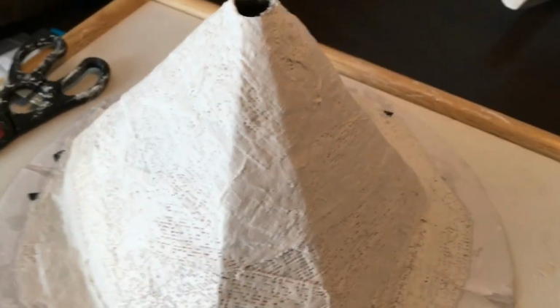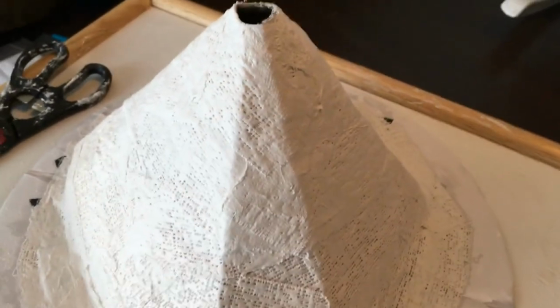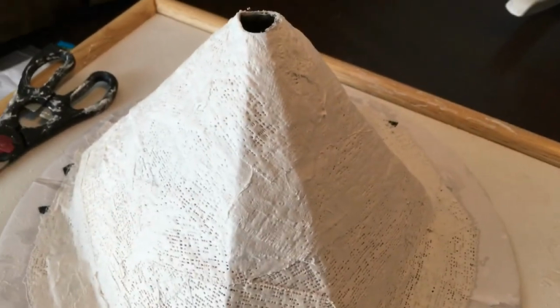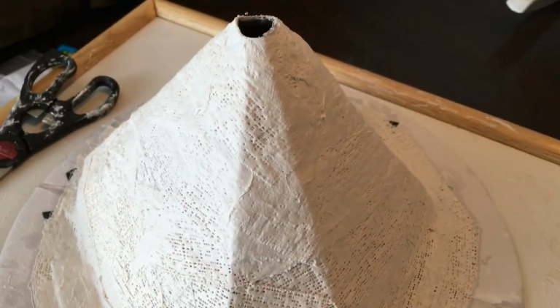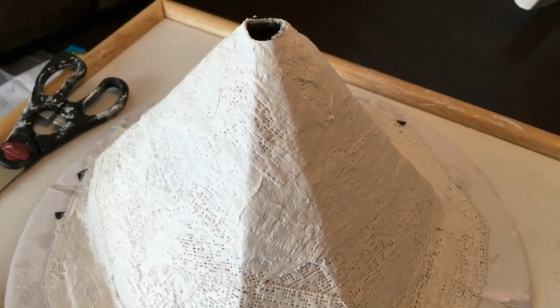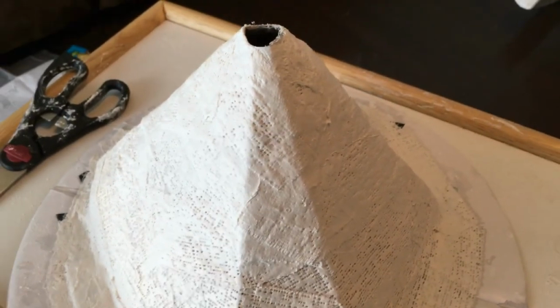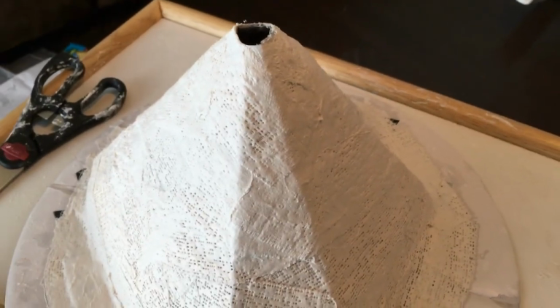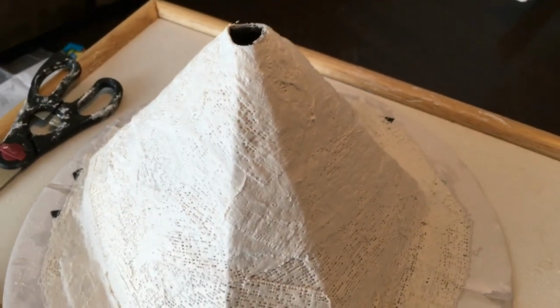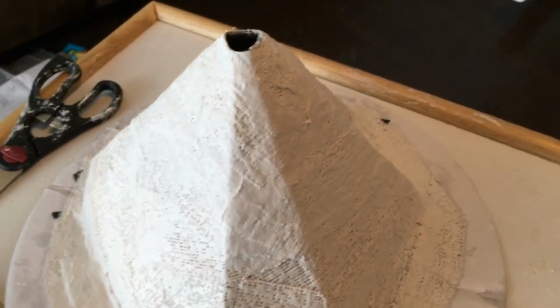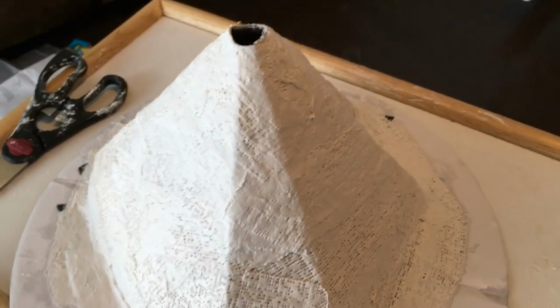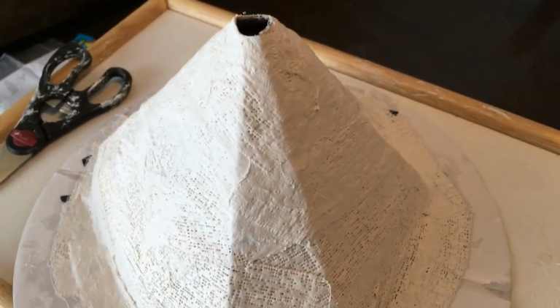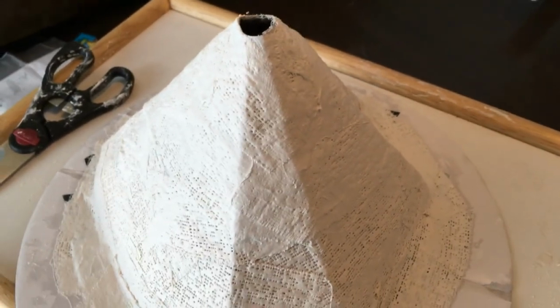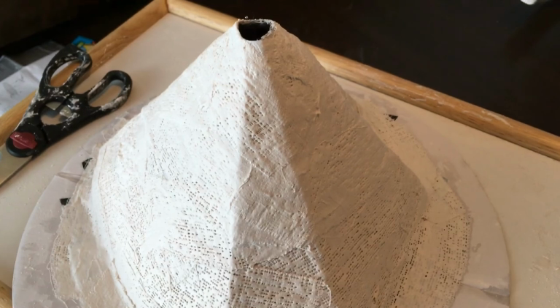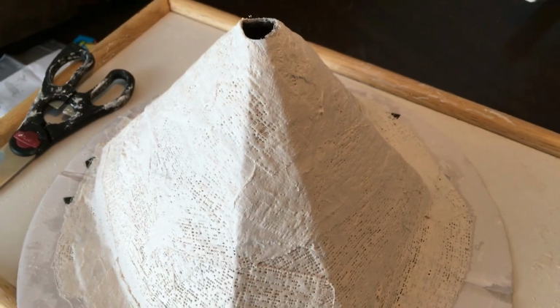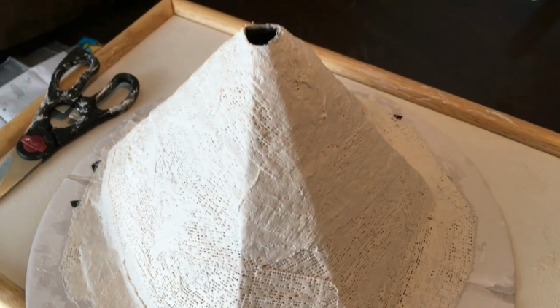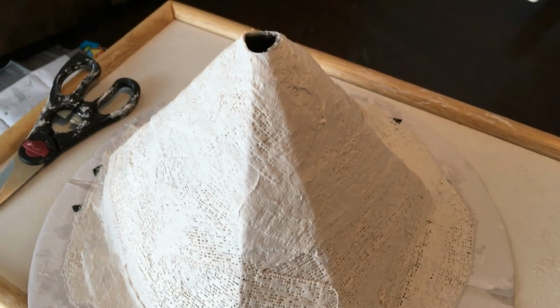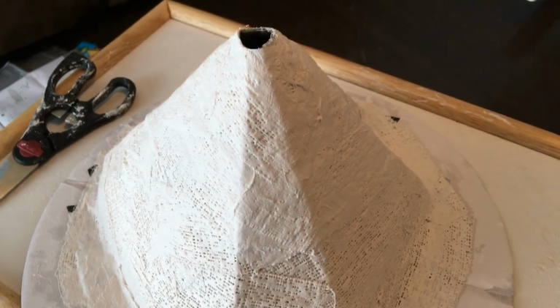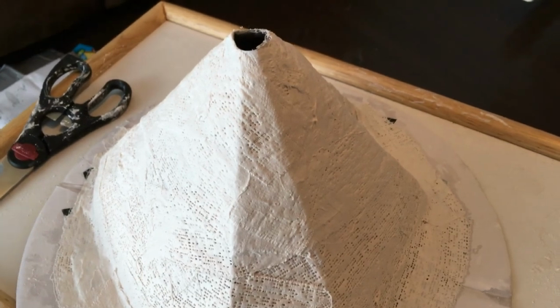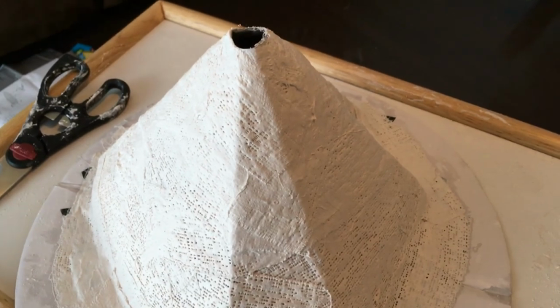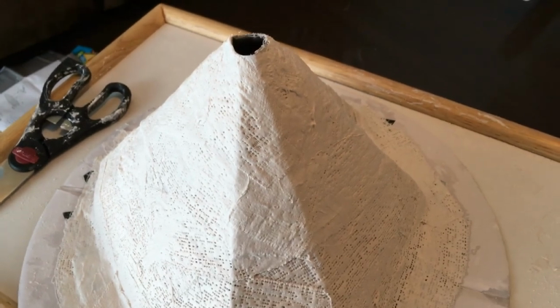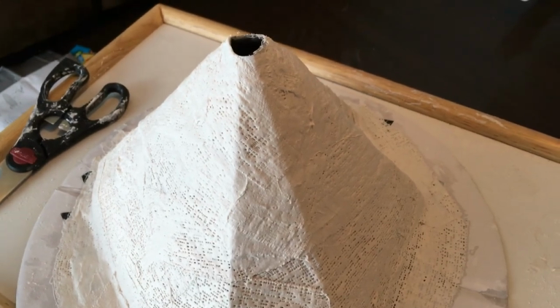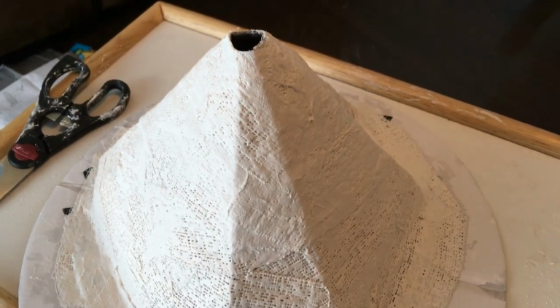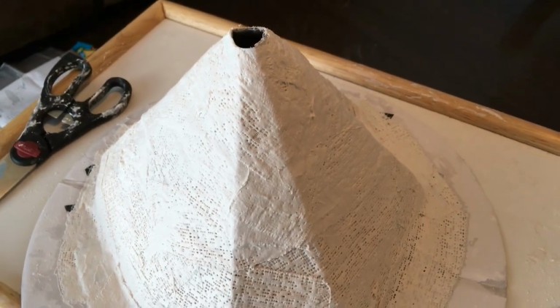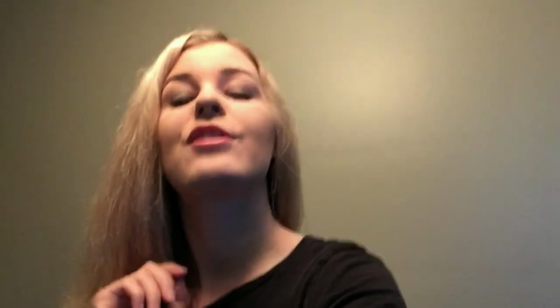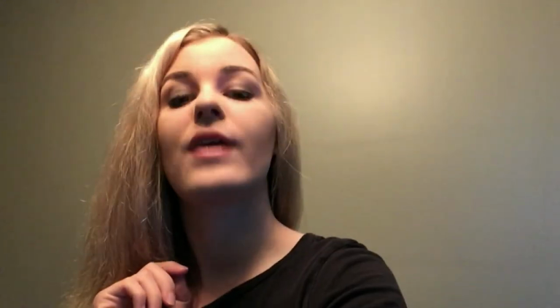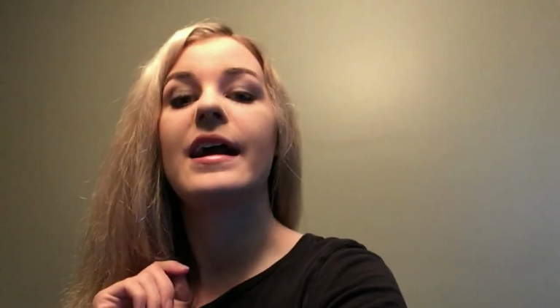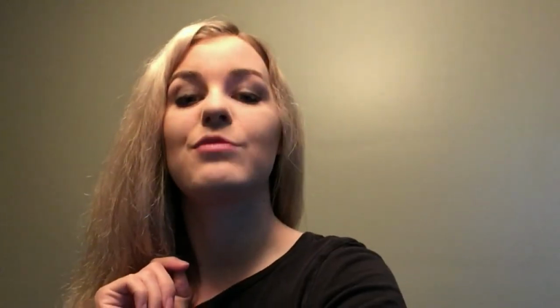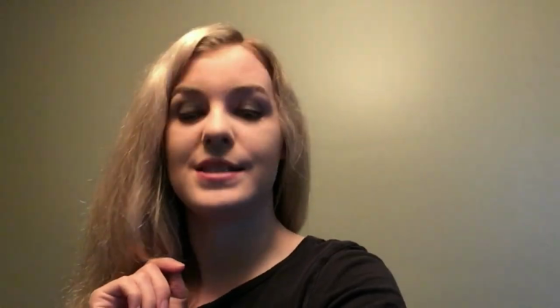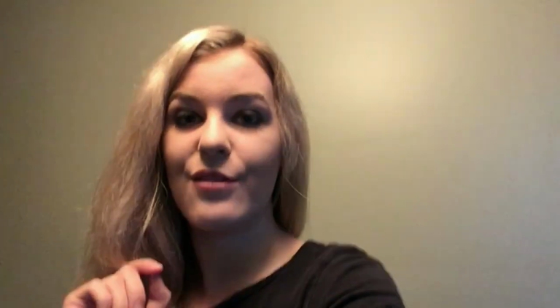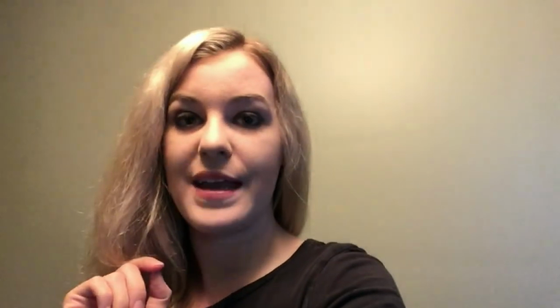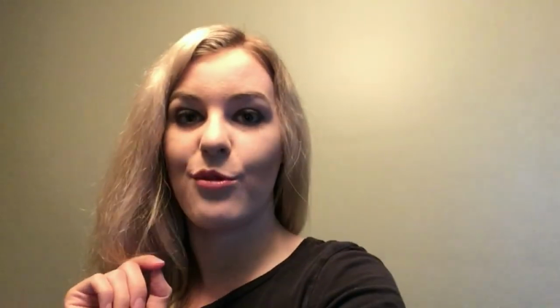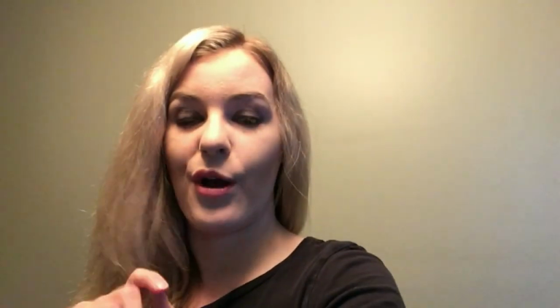We've got to wait four to six hours for that to dry and then we can finally paint. Have a great night, we'll see you again tomorrow.